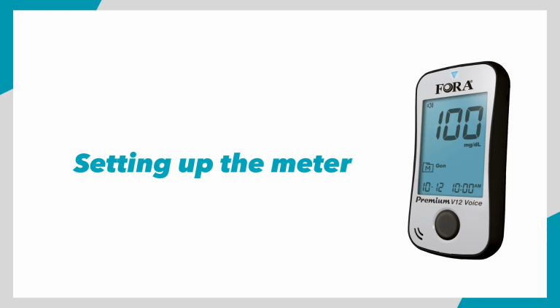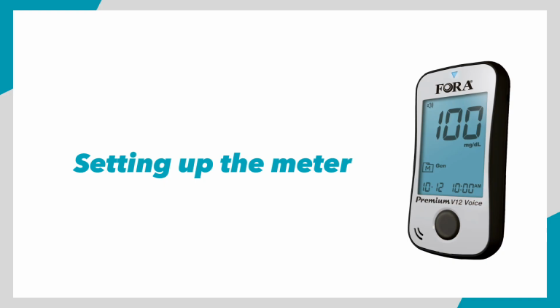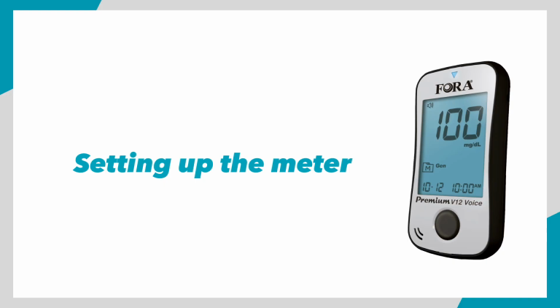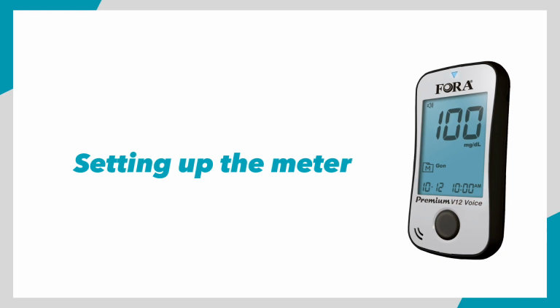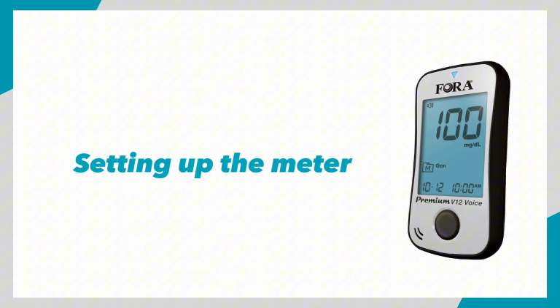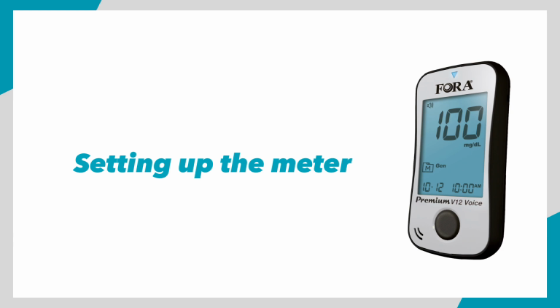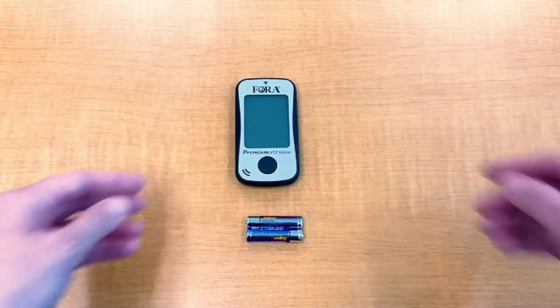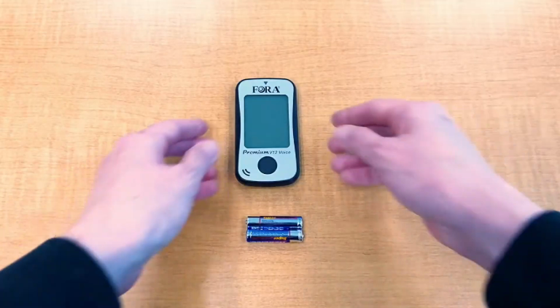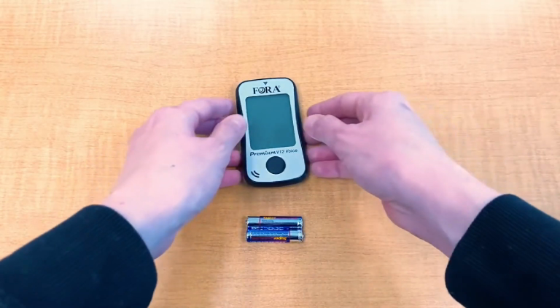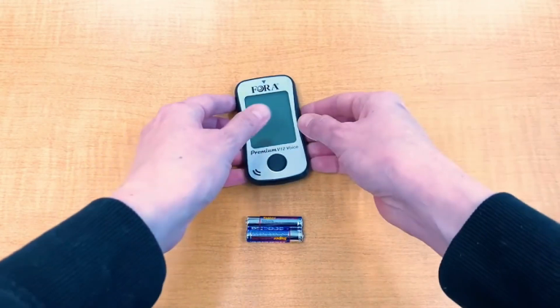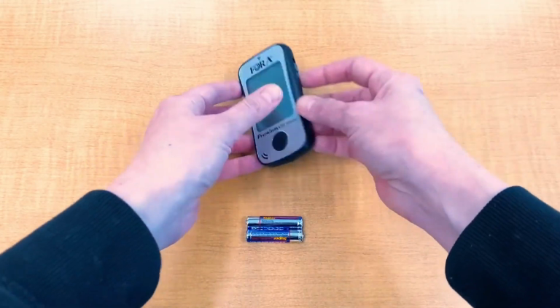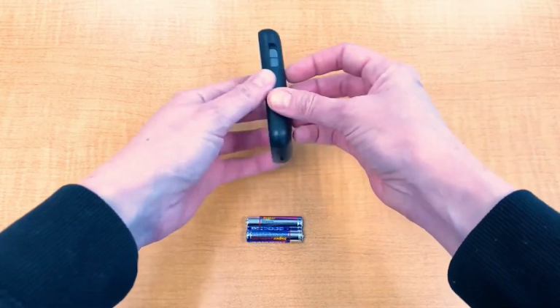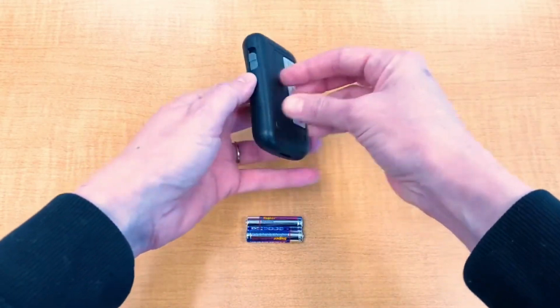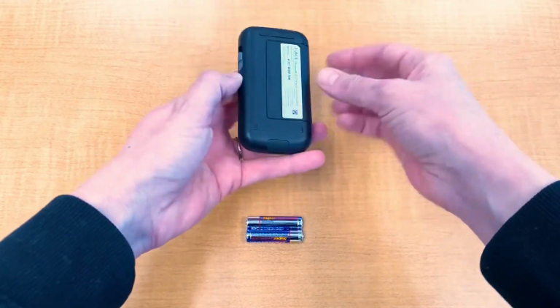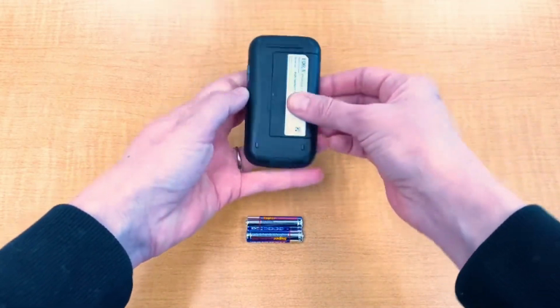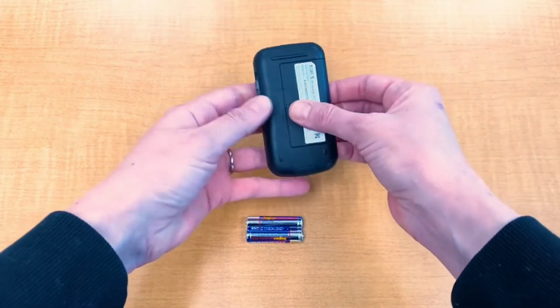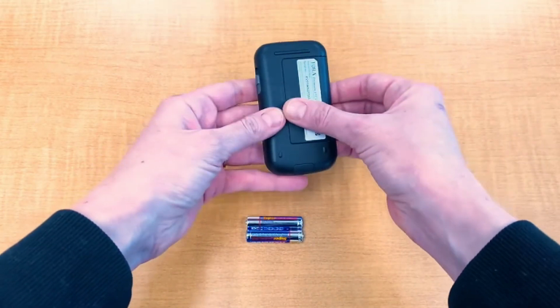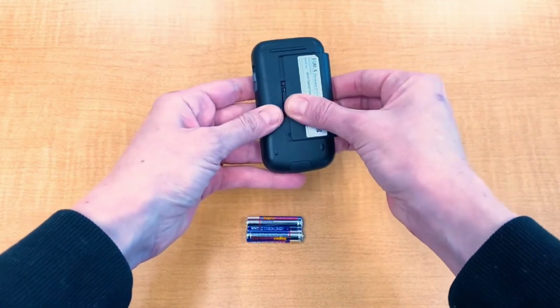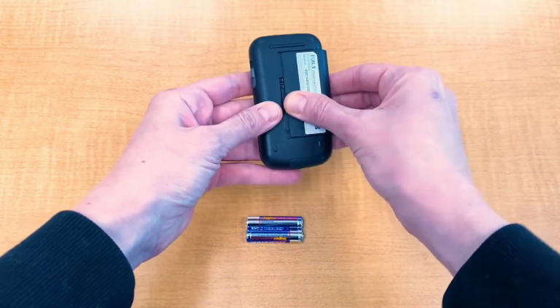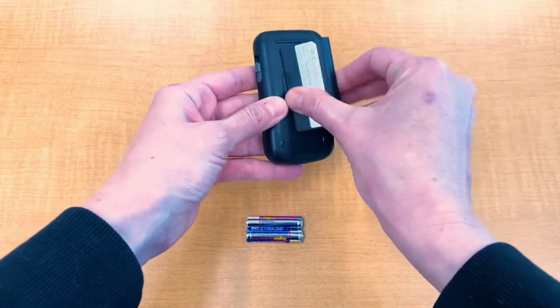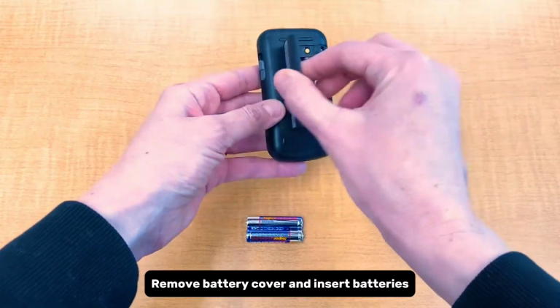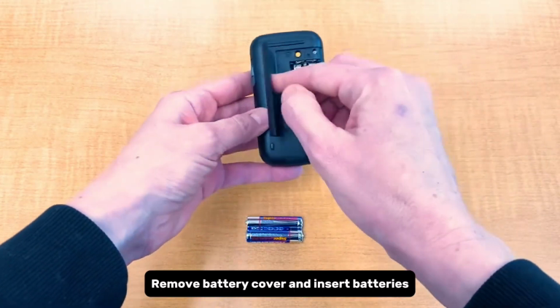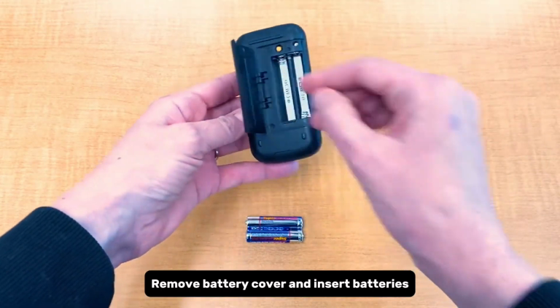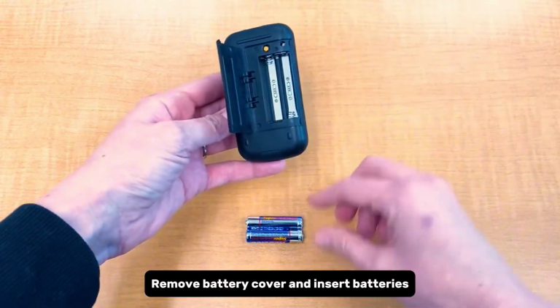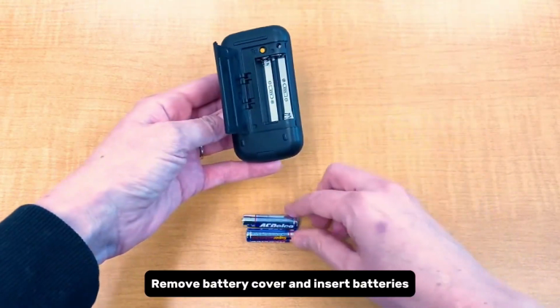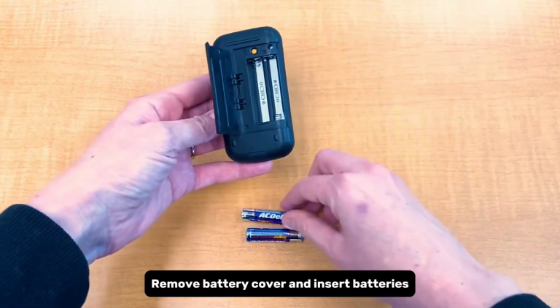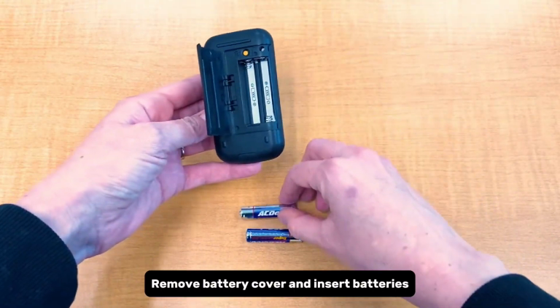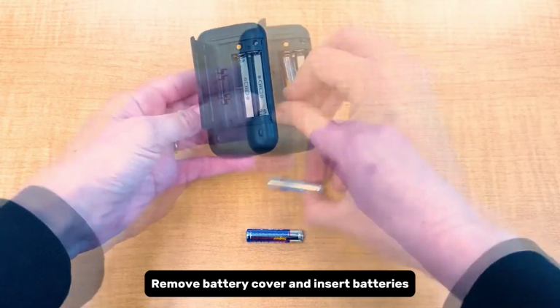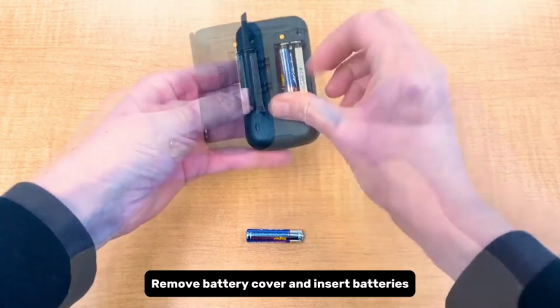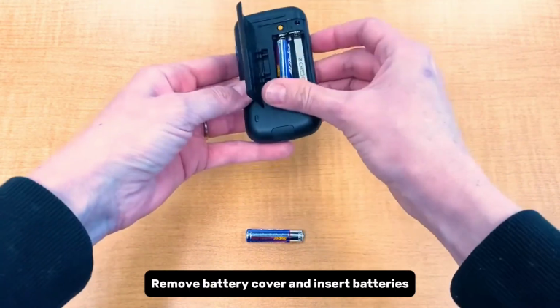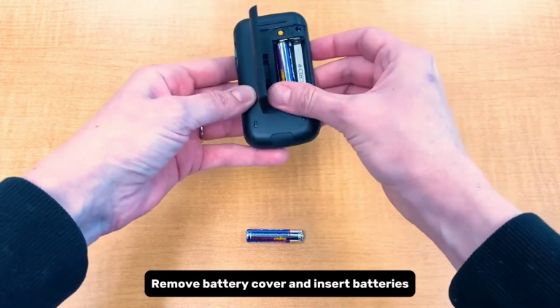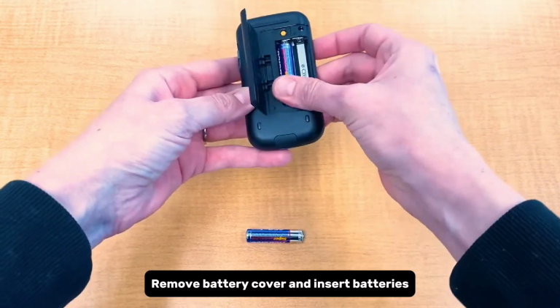Setting up the meter. Remove the battery cover and insert batteries.